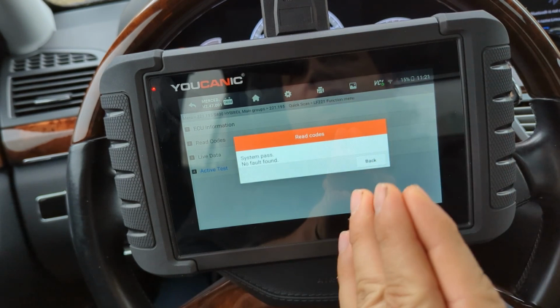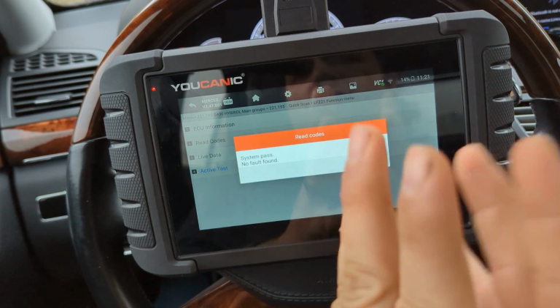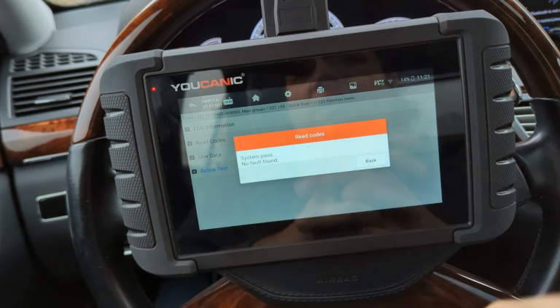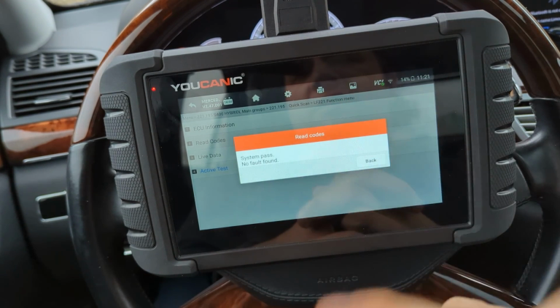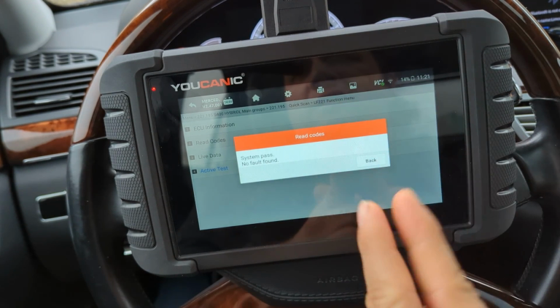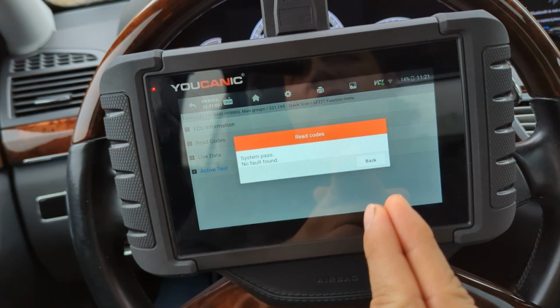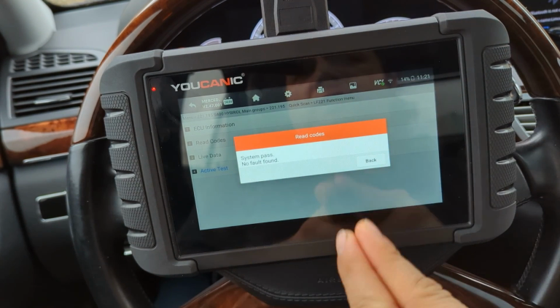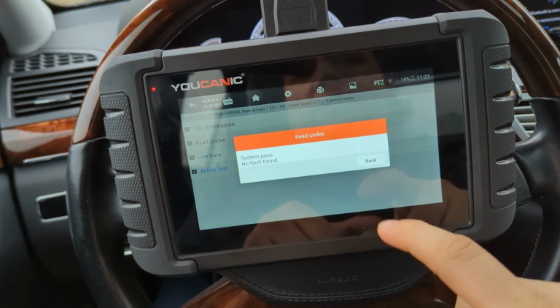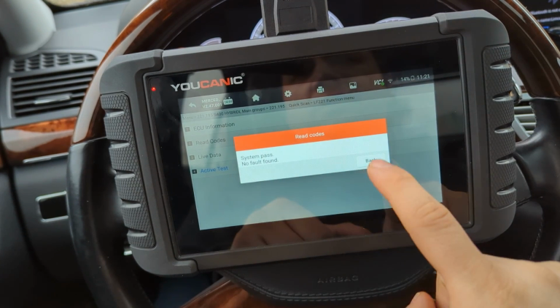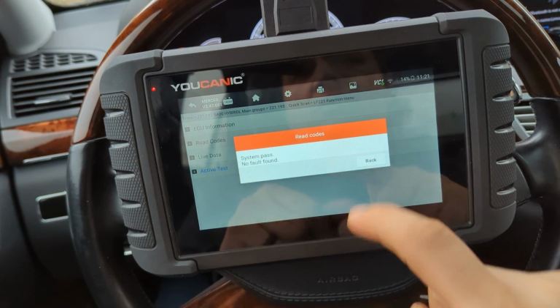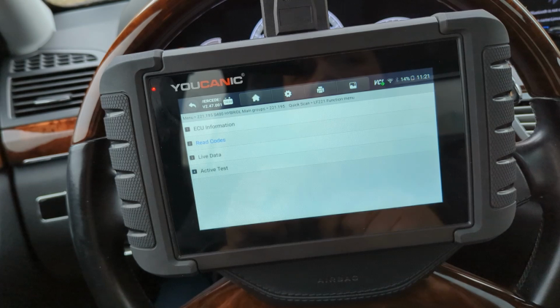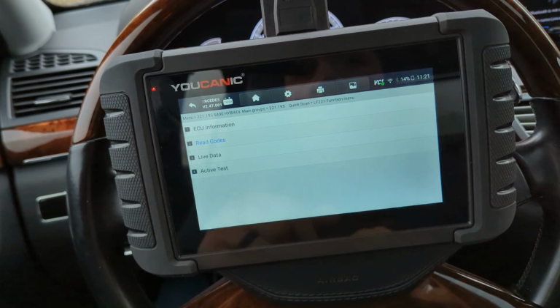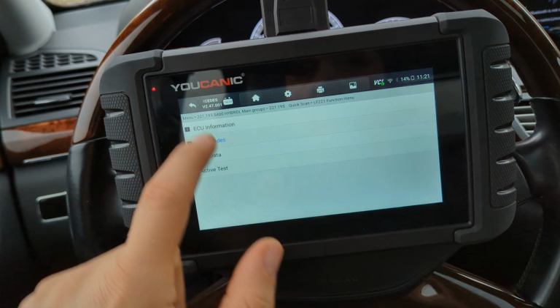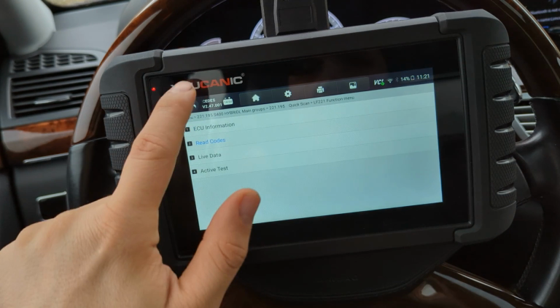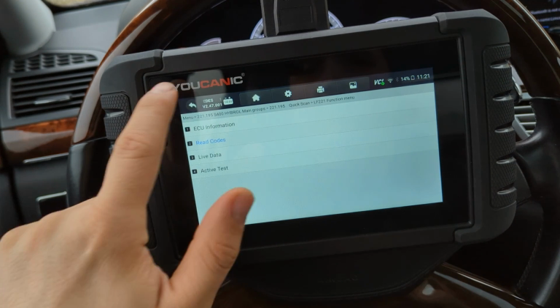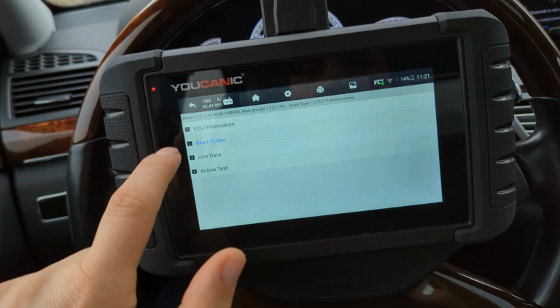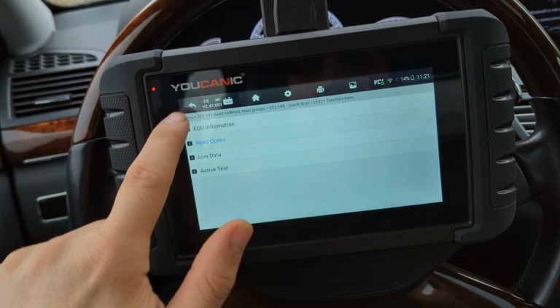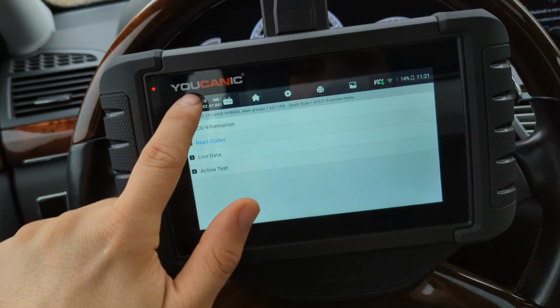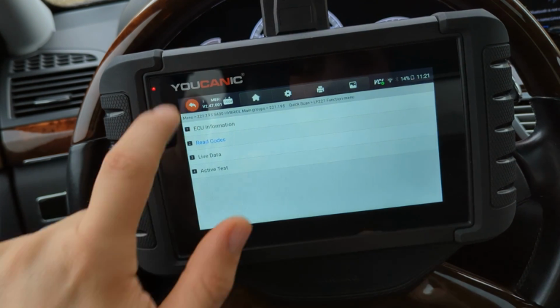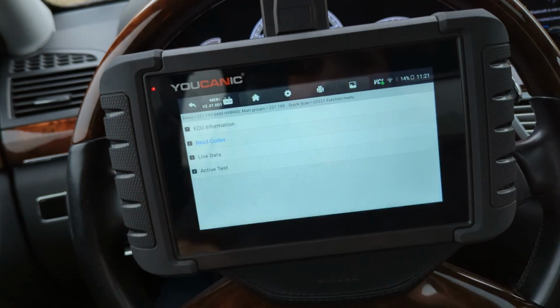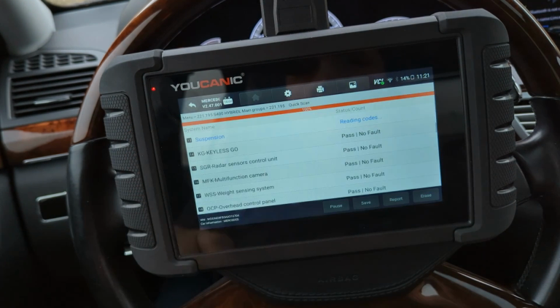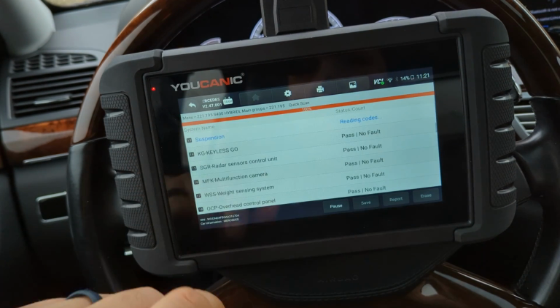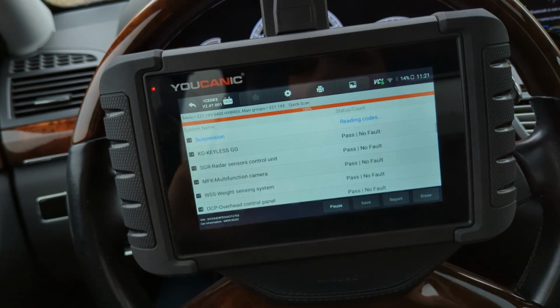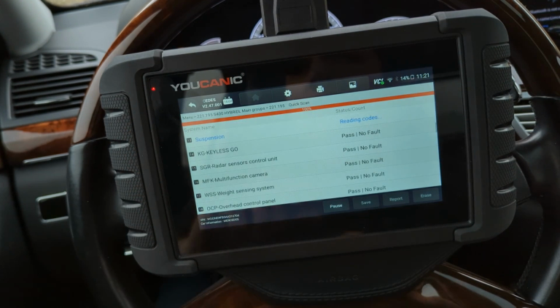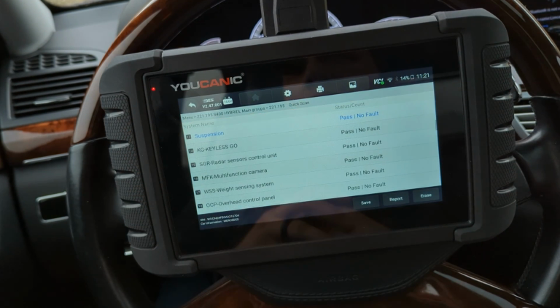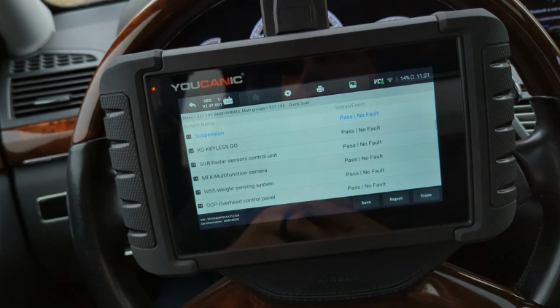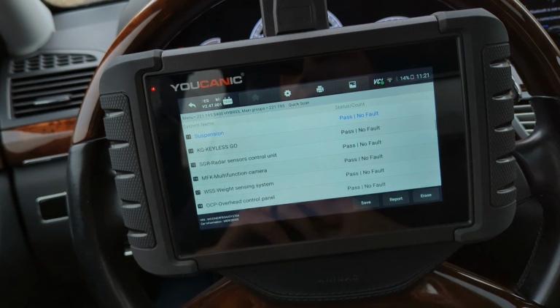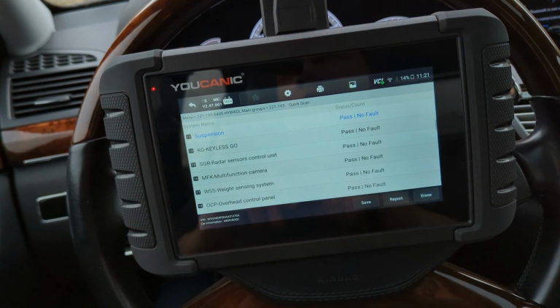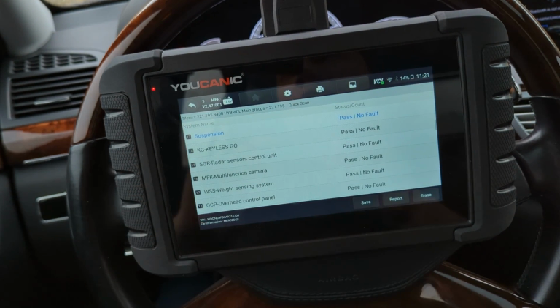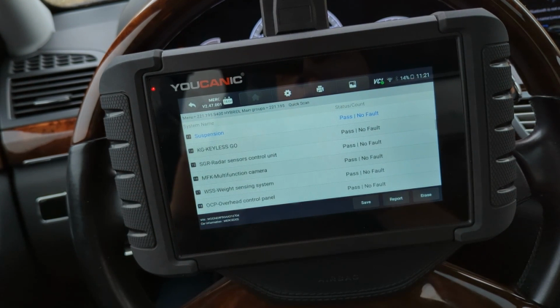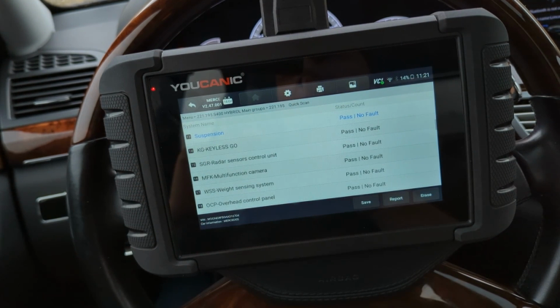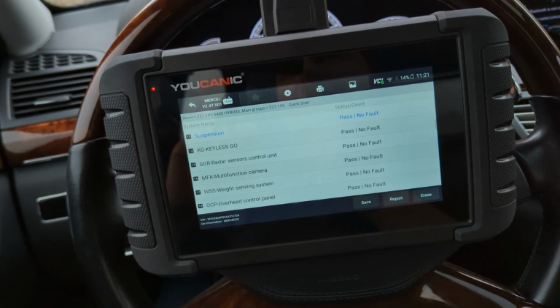That's it — that's how you can test it using the UCANIC full system scanner. Thank you for watching UCANIC, where you can be the mechanic.